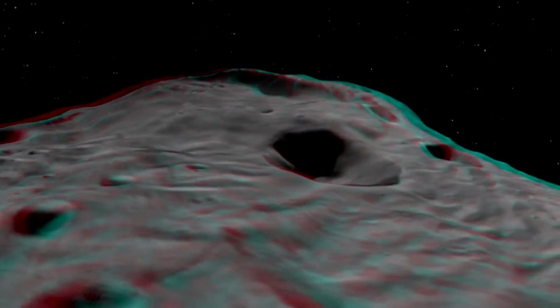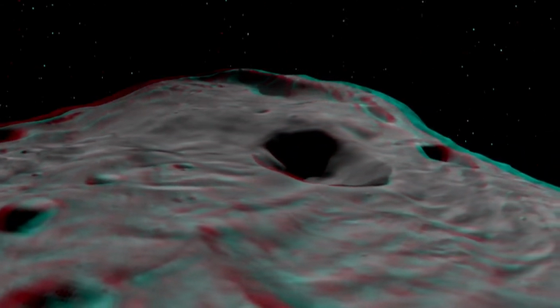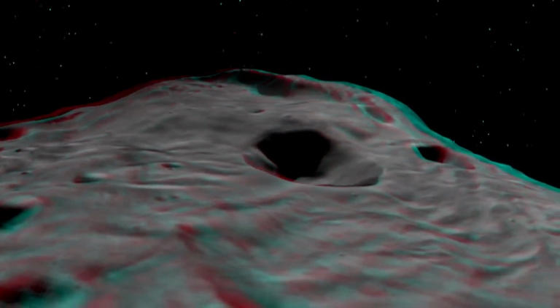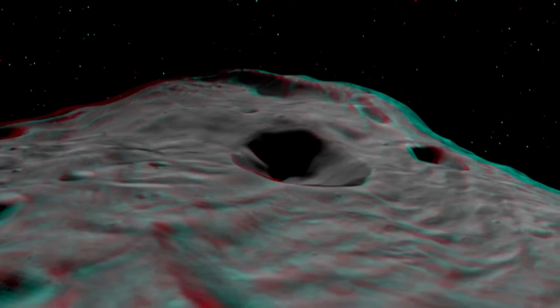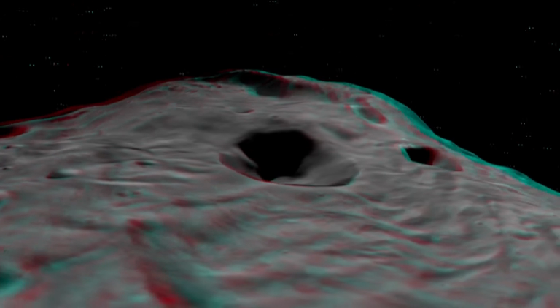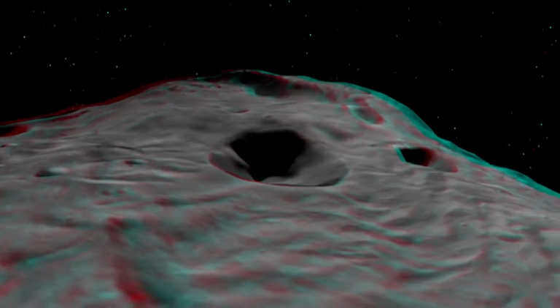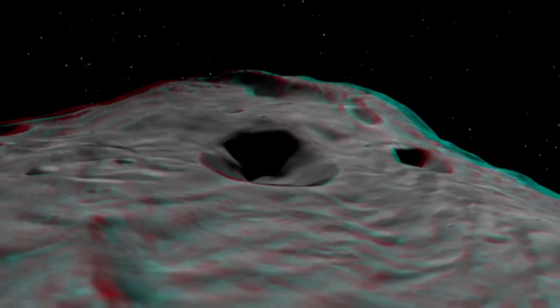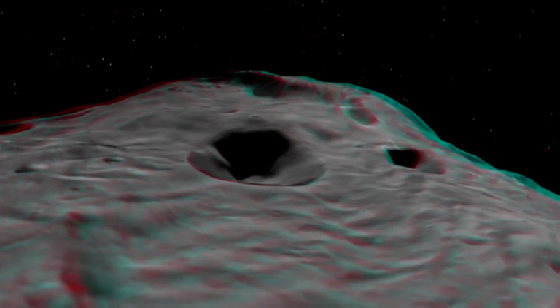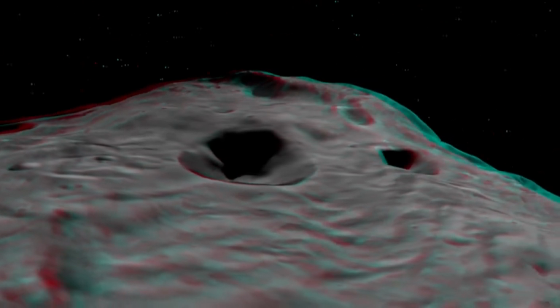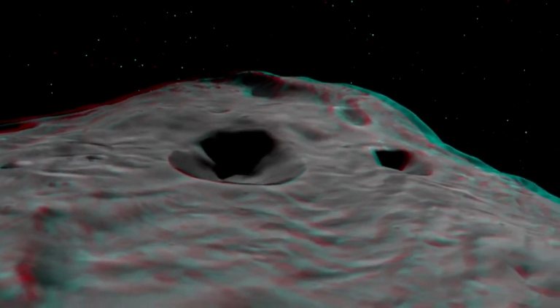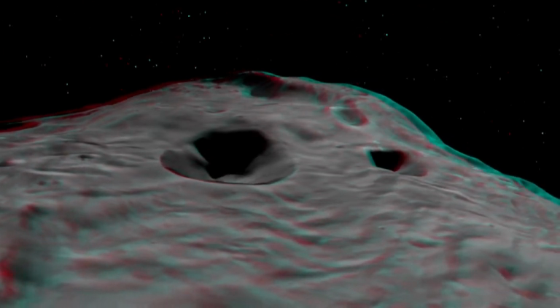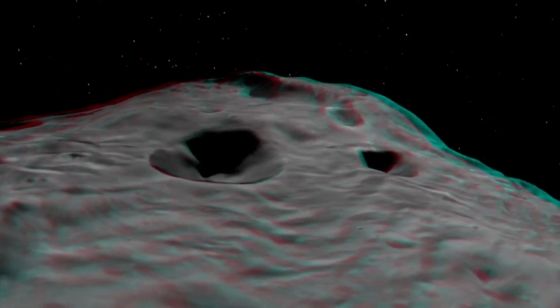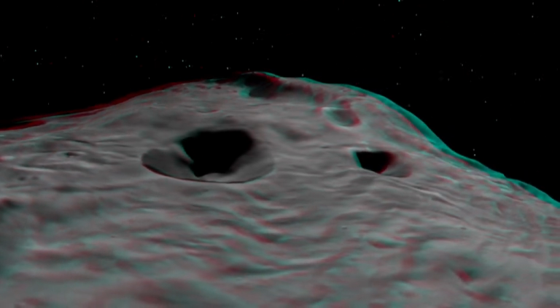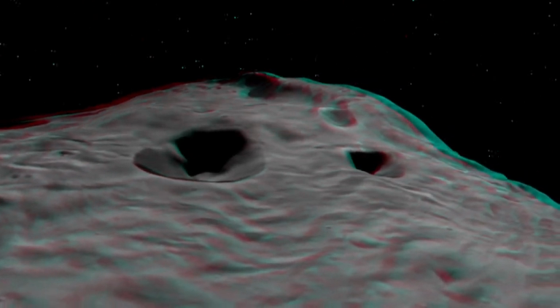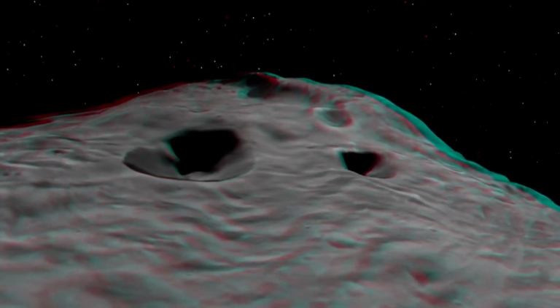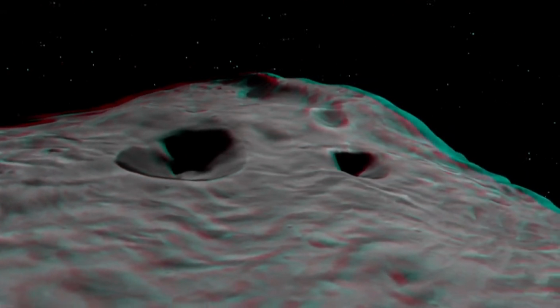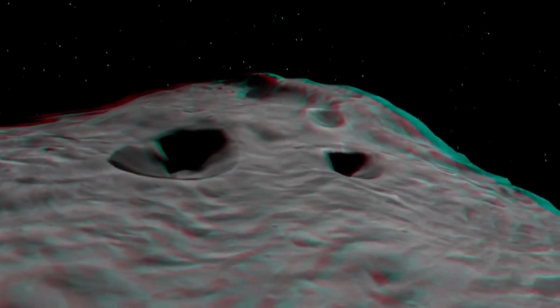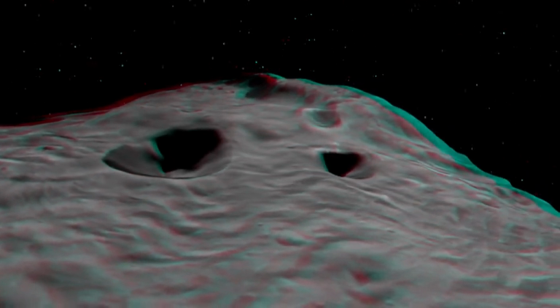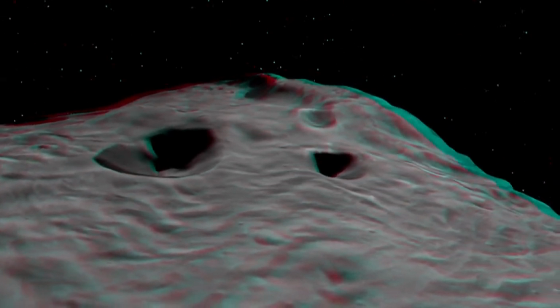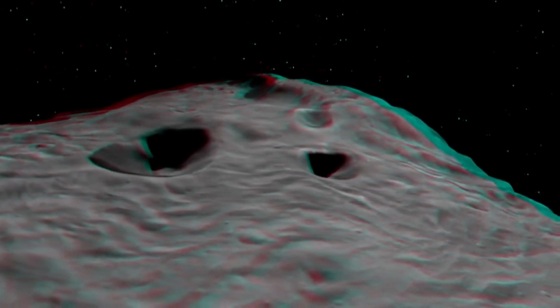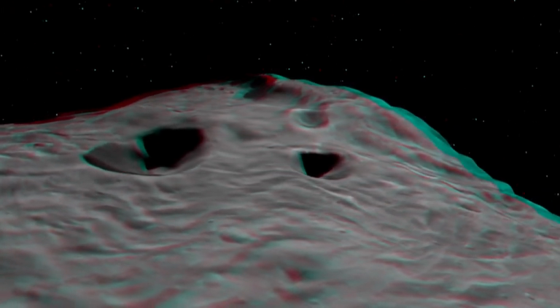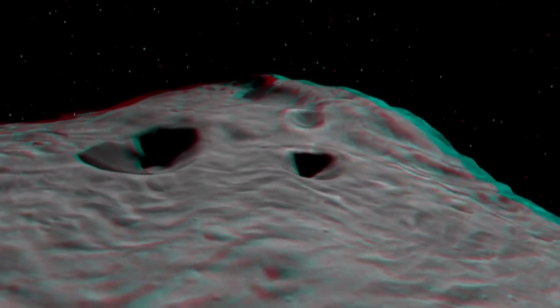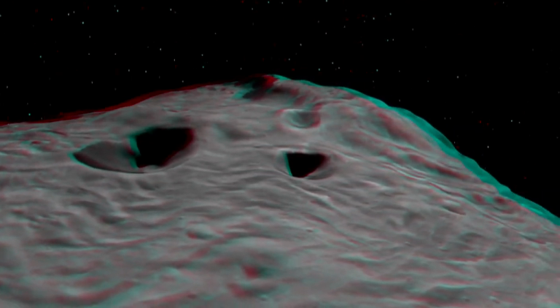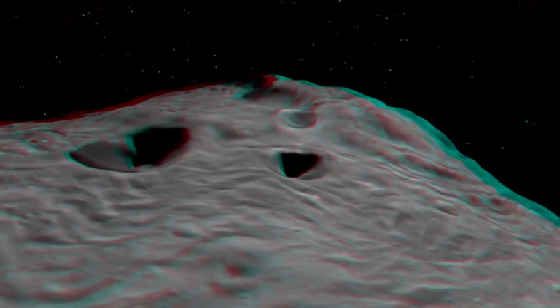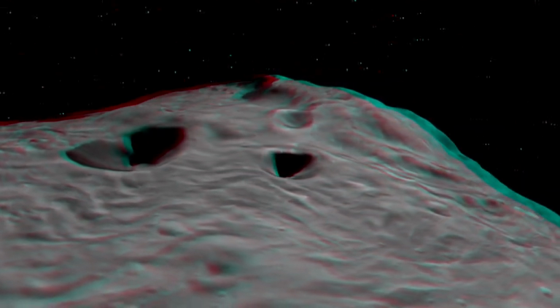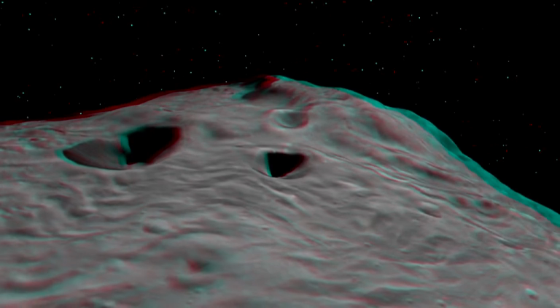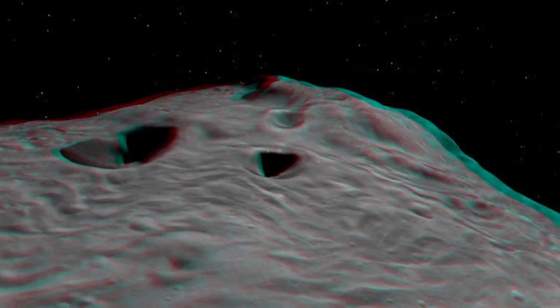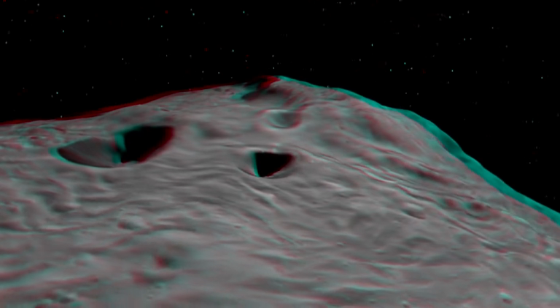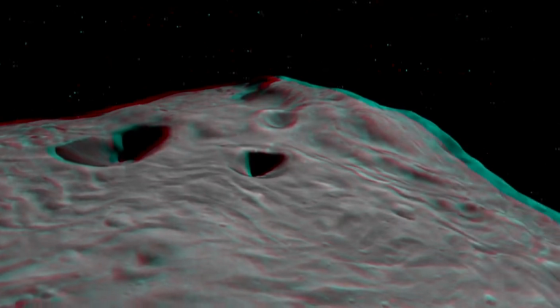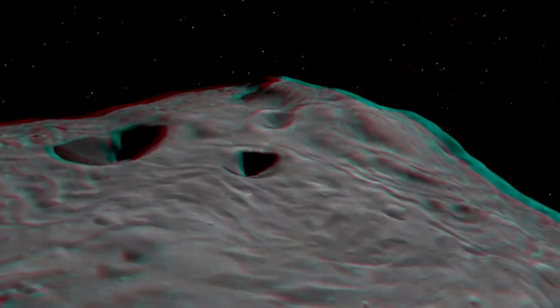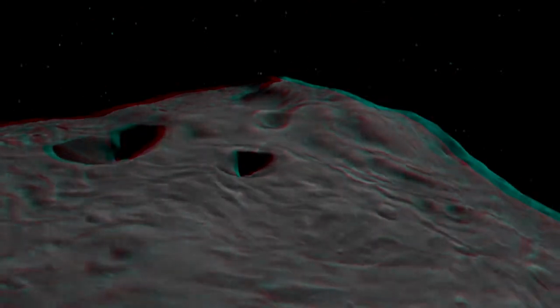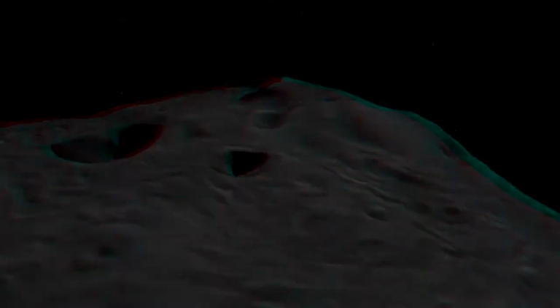We're really excited that Dawn is on its way to its lowest altitude mapping orbit, where we're going to be seeing the surface in even greater resolution.